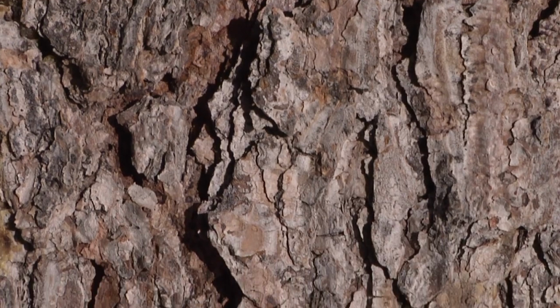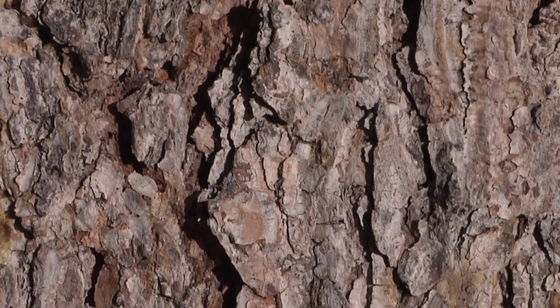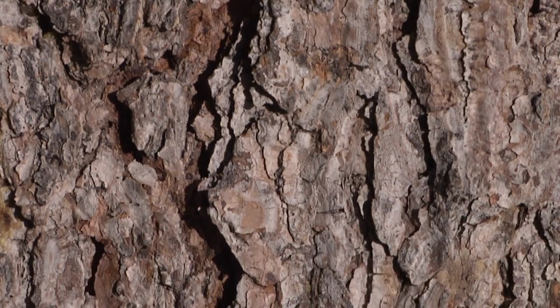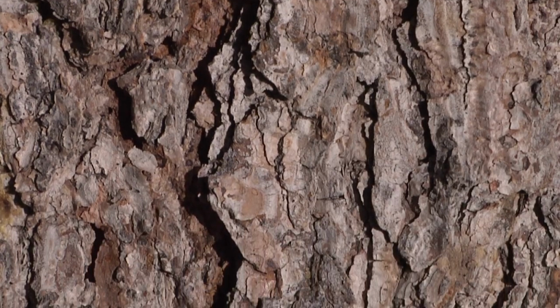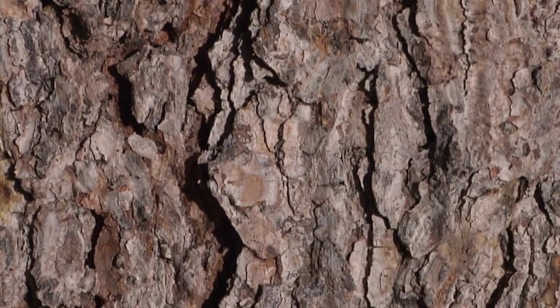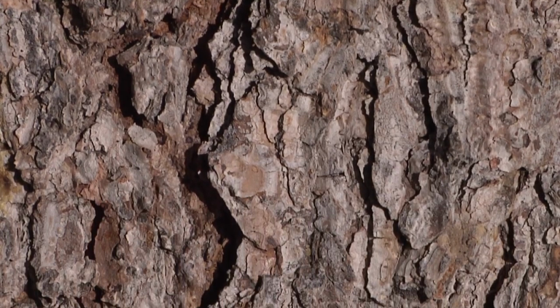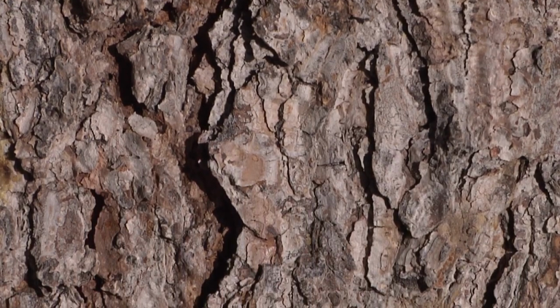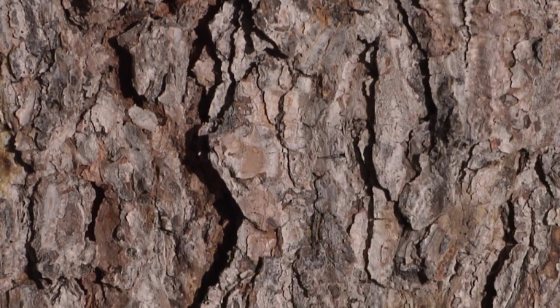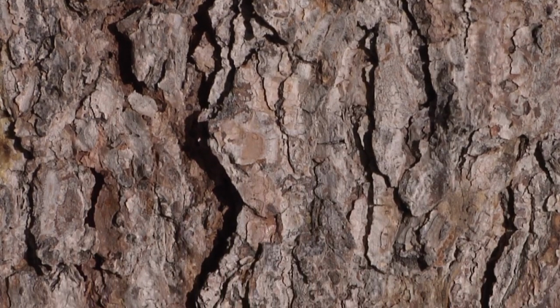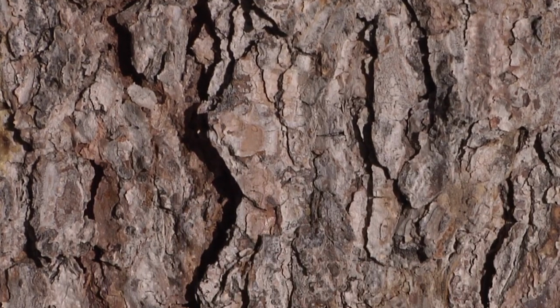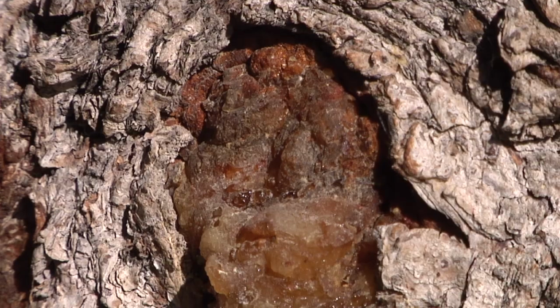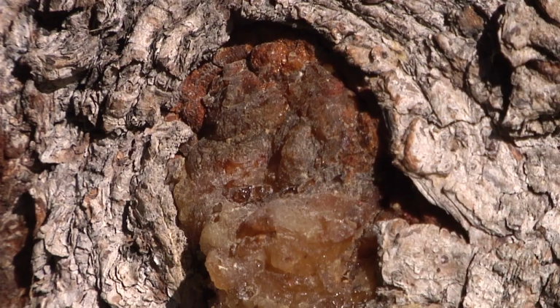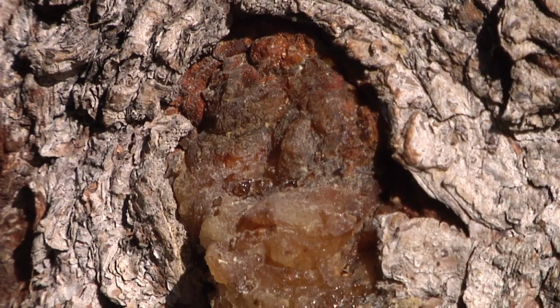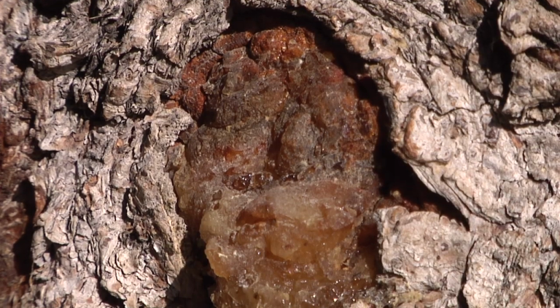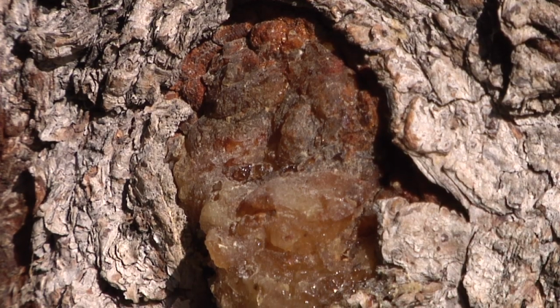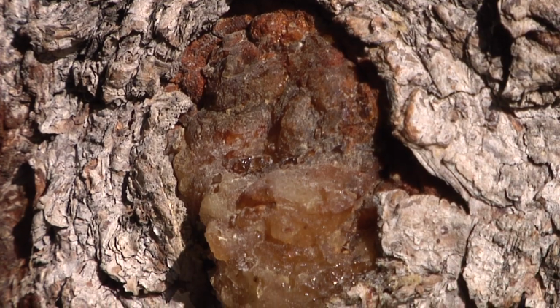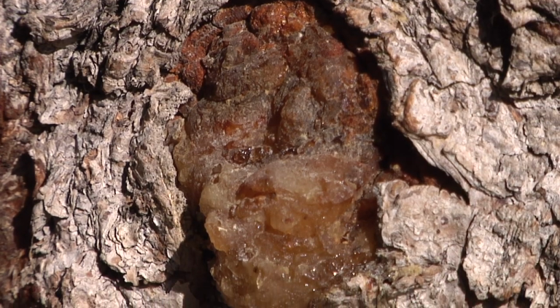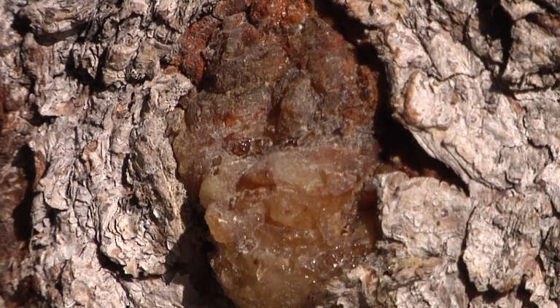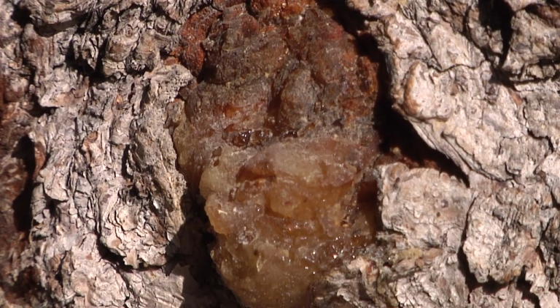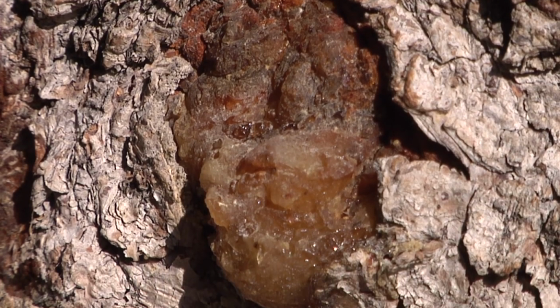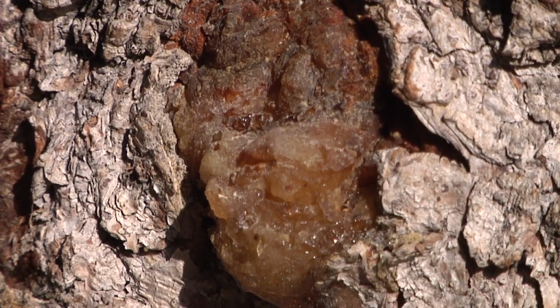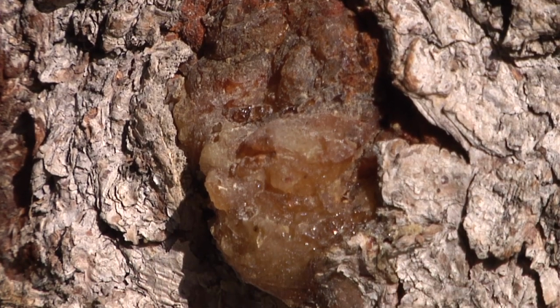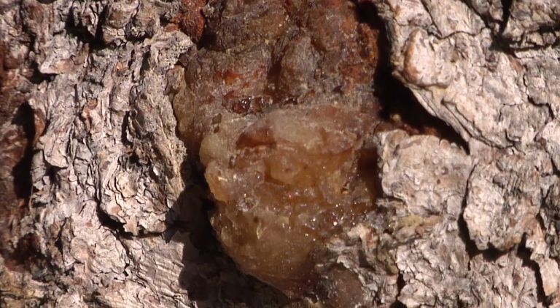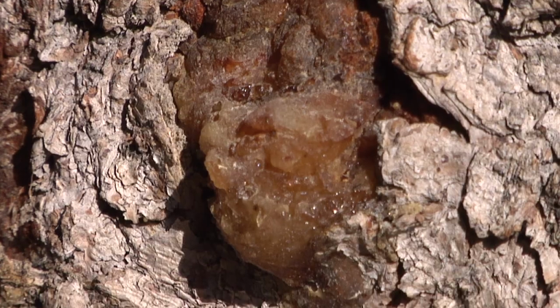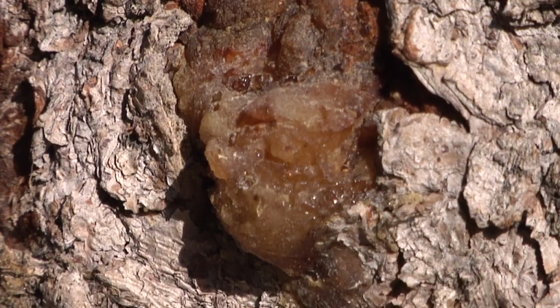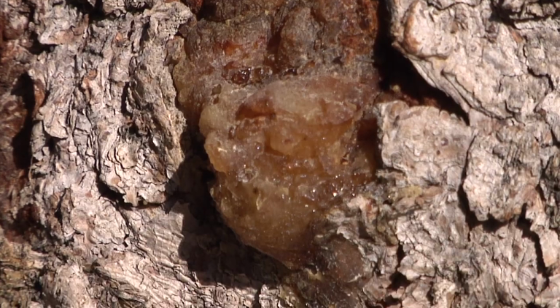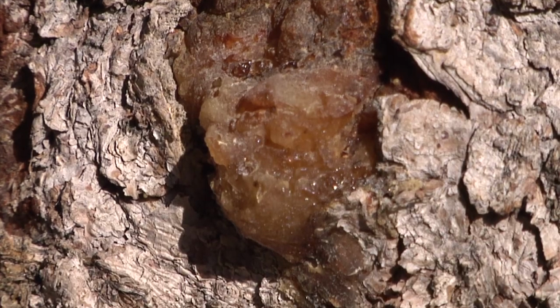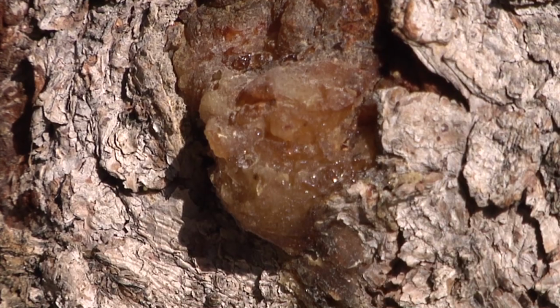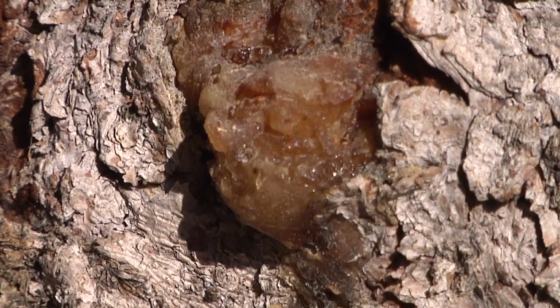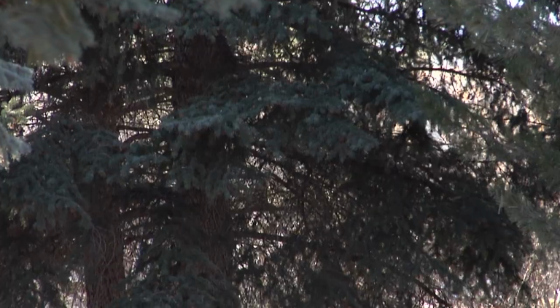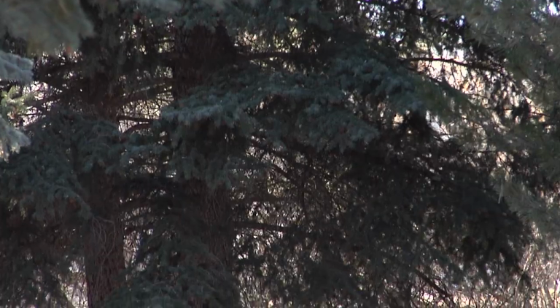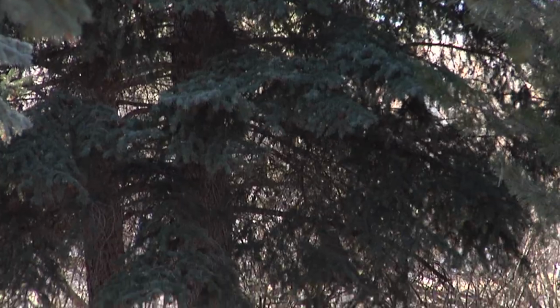Slow-growing Engelman spruce trees, found at the highest altitudes, are used to make acoustic guitars and harps.